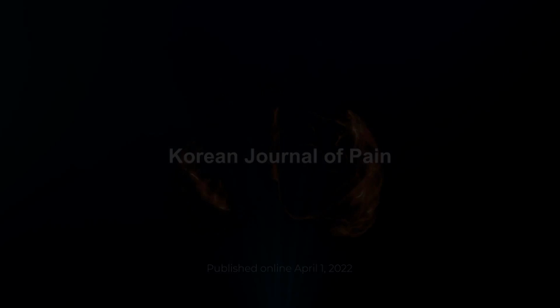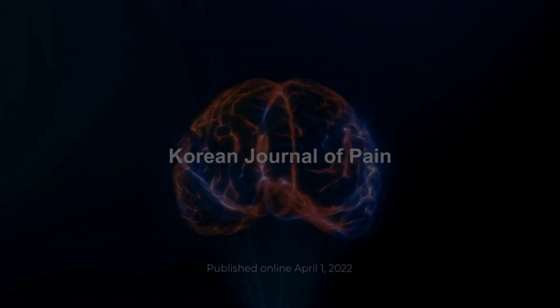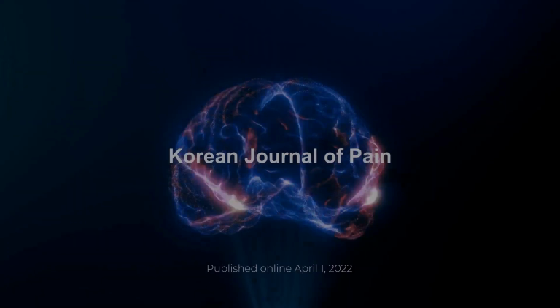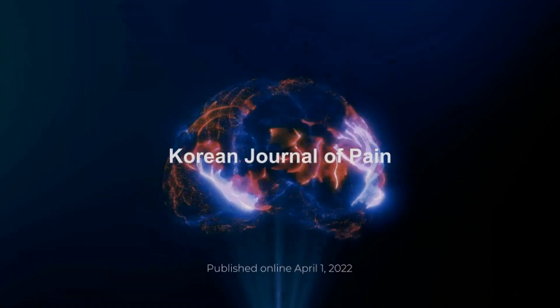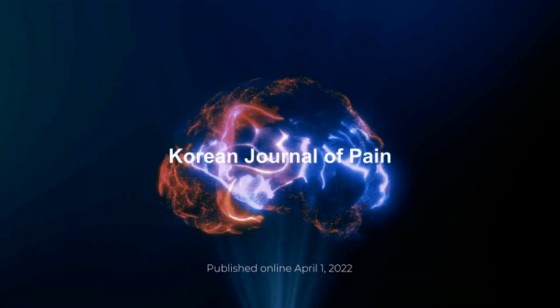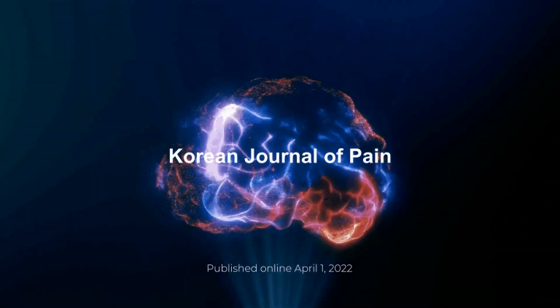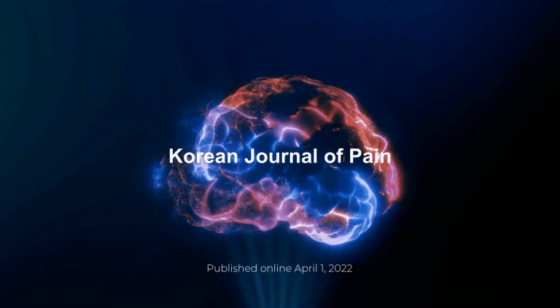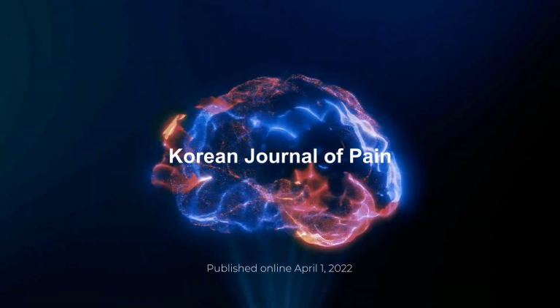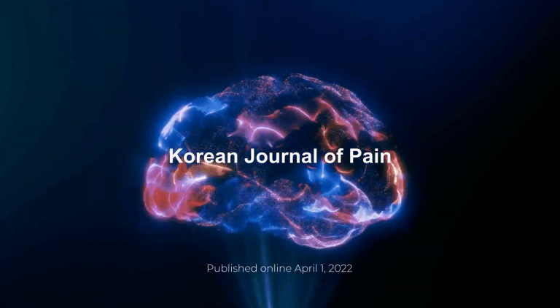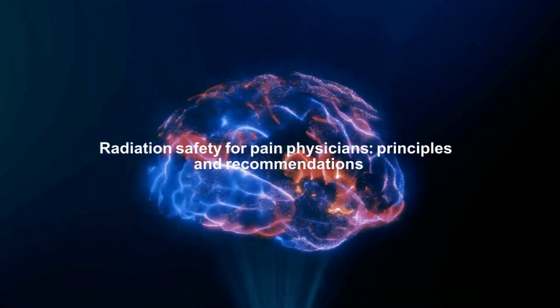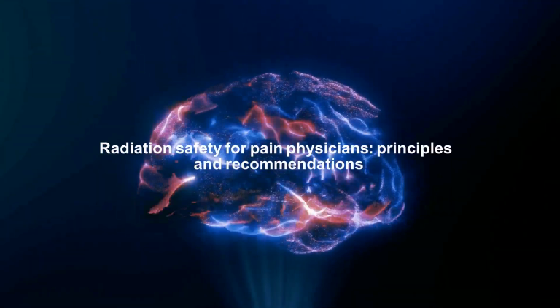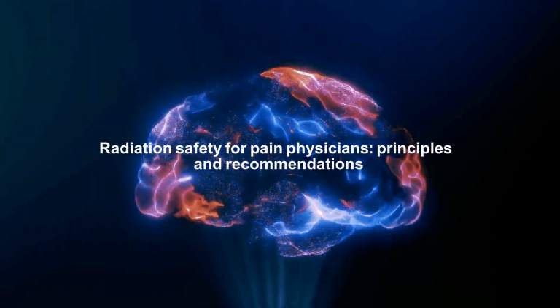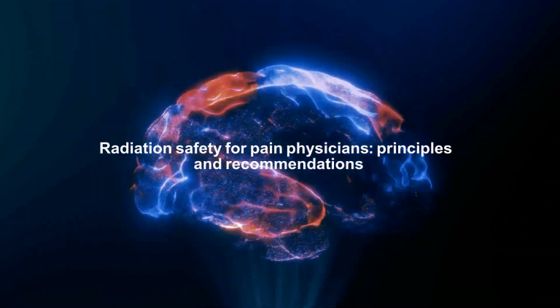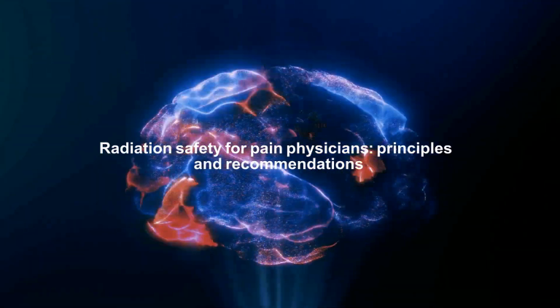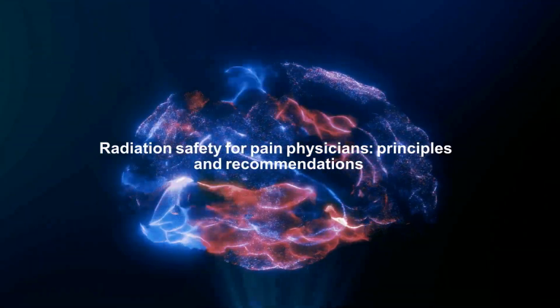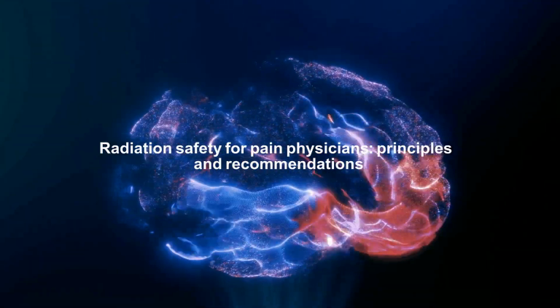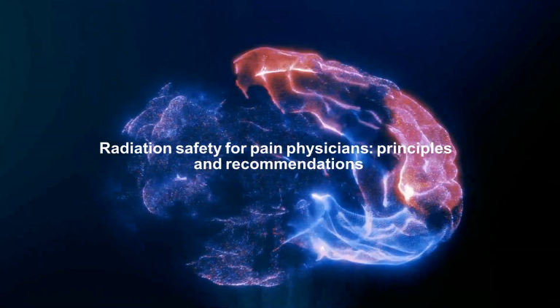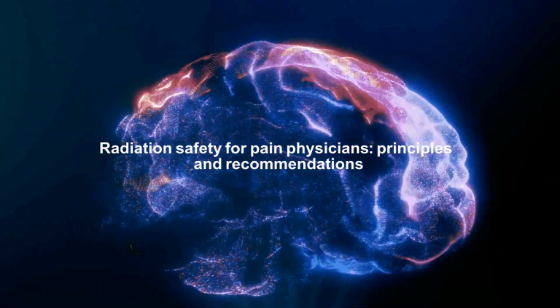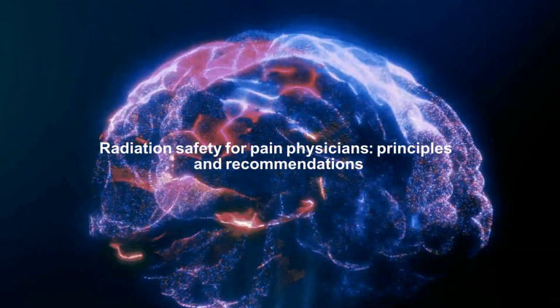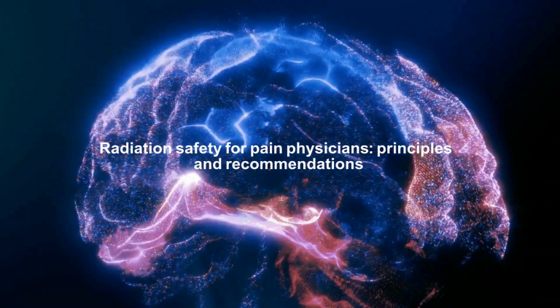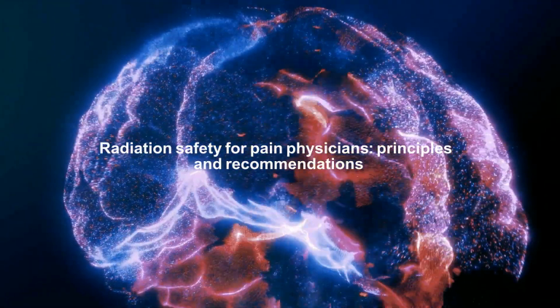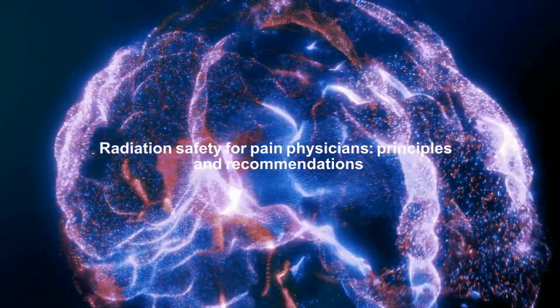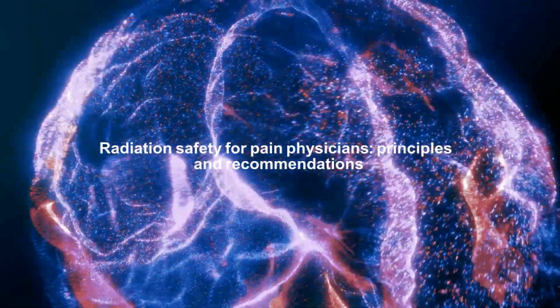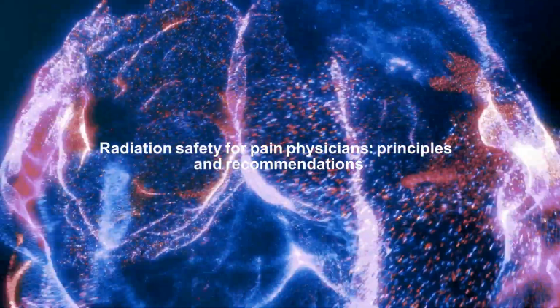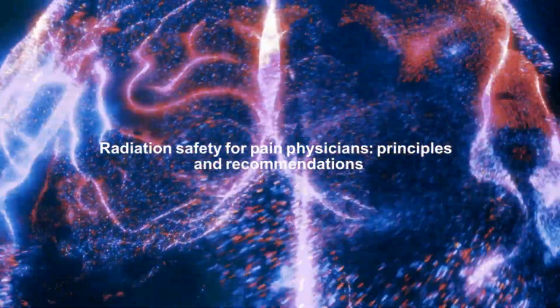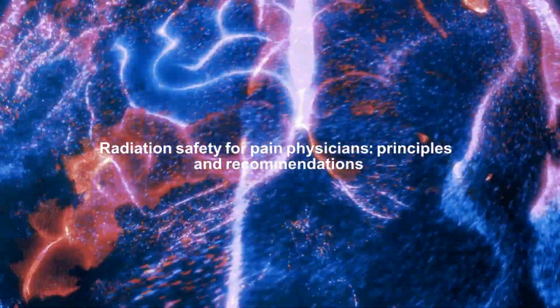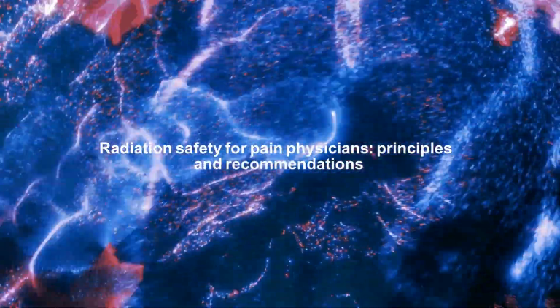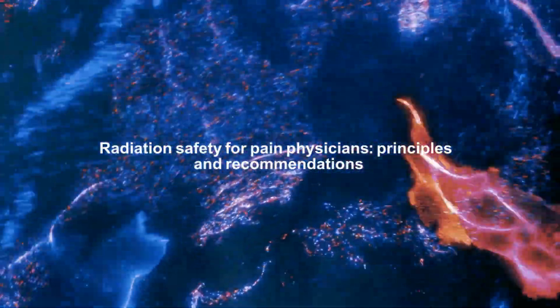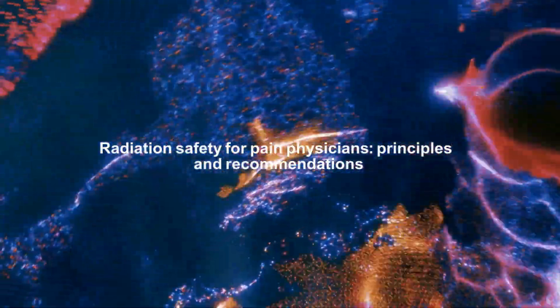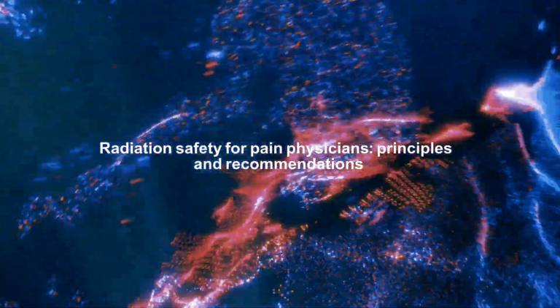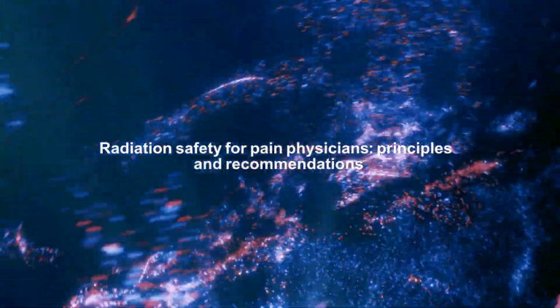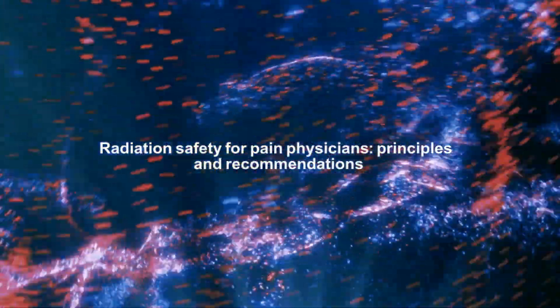Korean Journal of Pain article. Title is Radiation Safety for Pain Physicians: Principles and Recommendations.